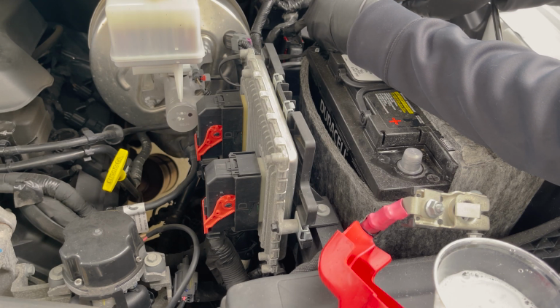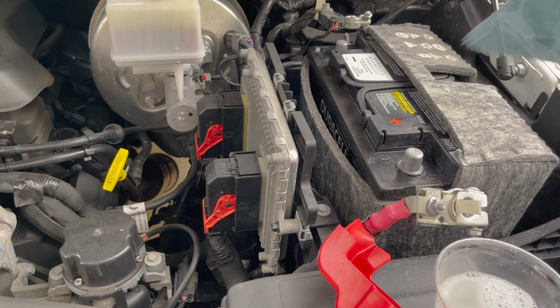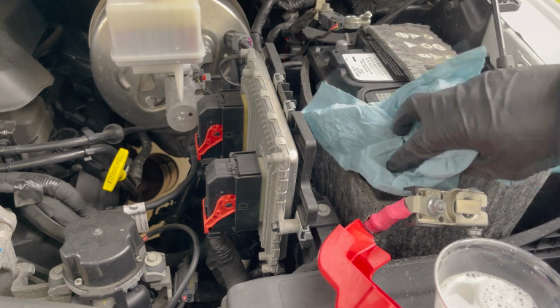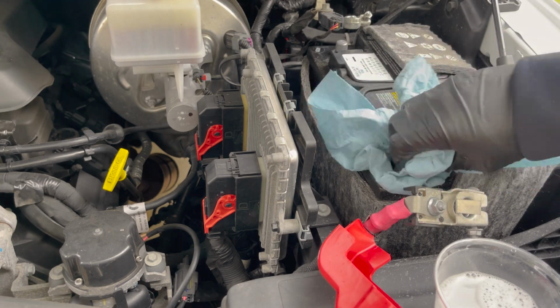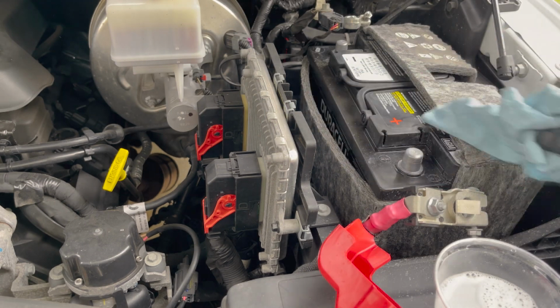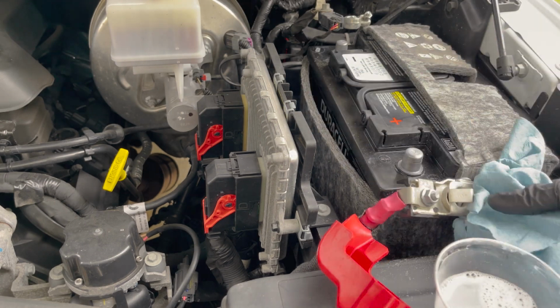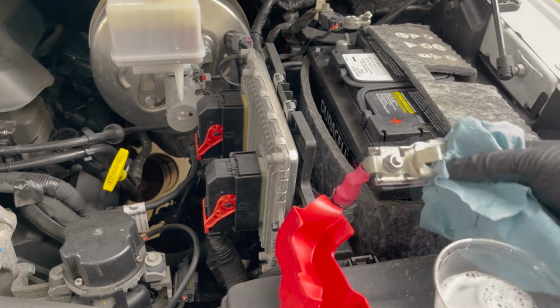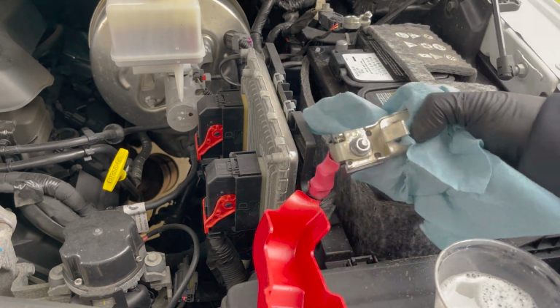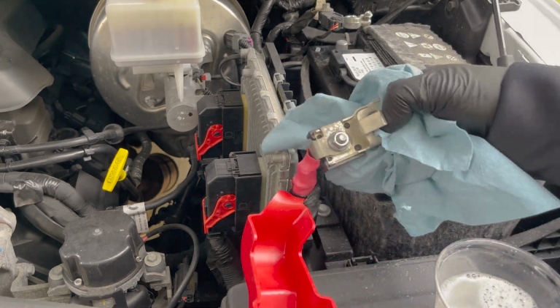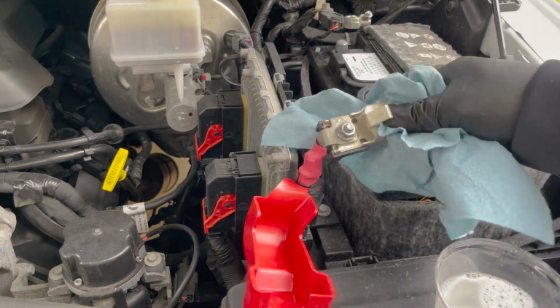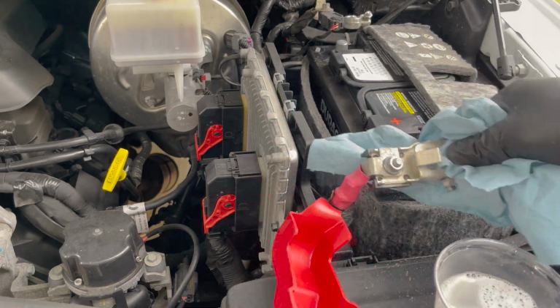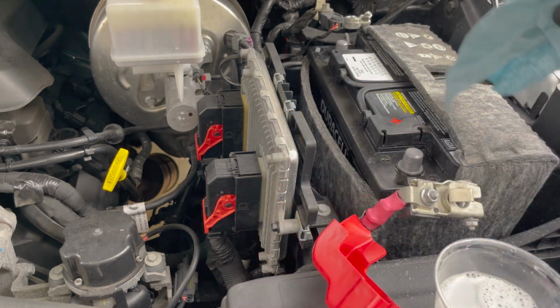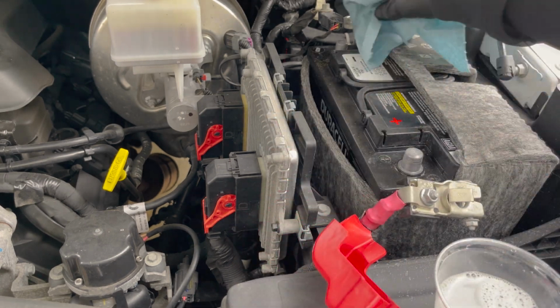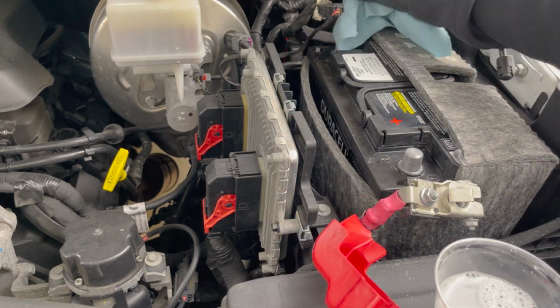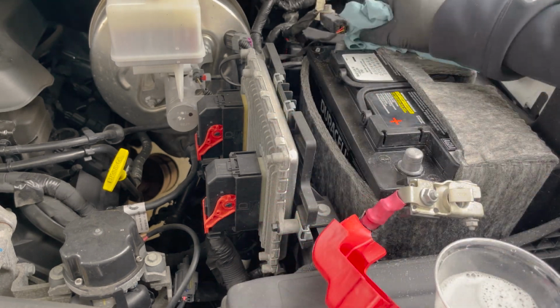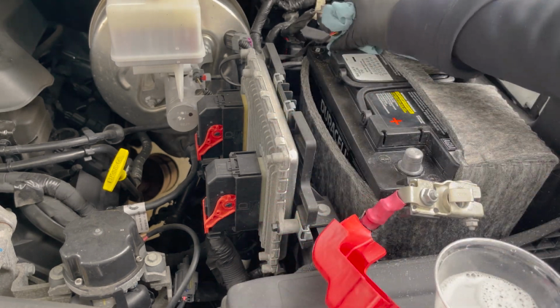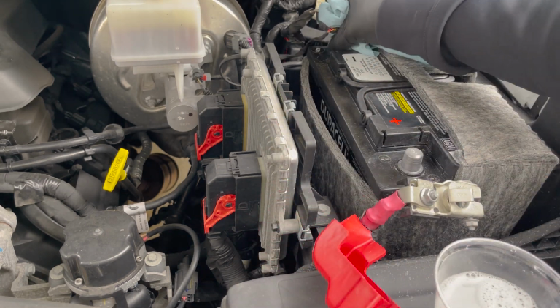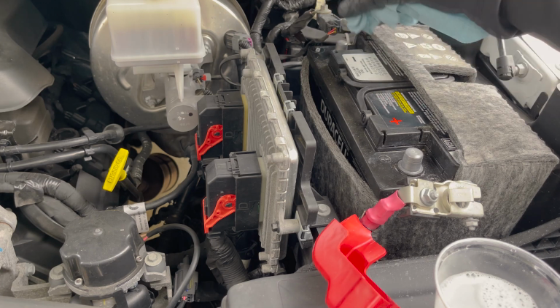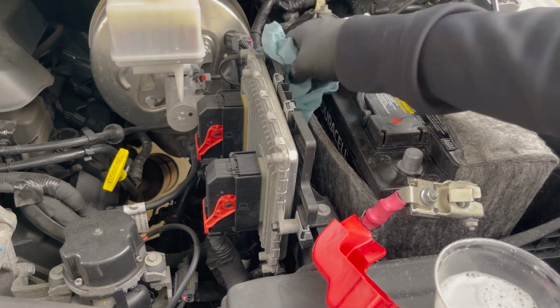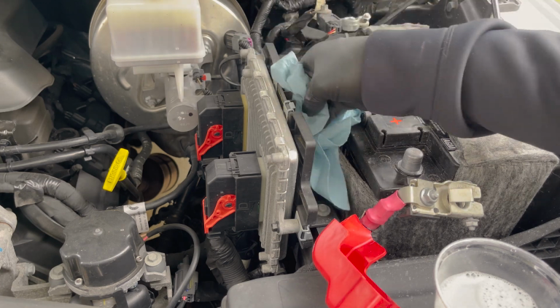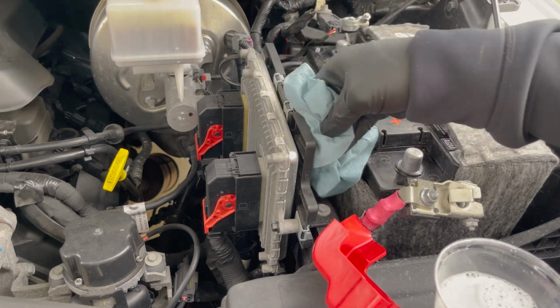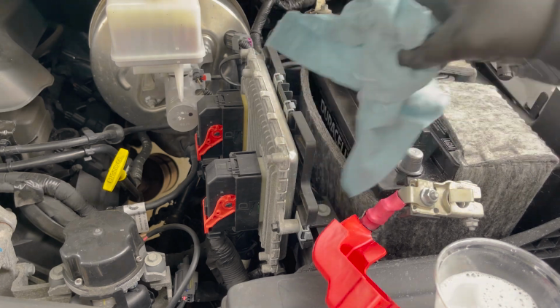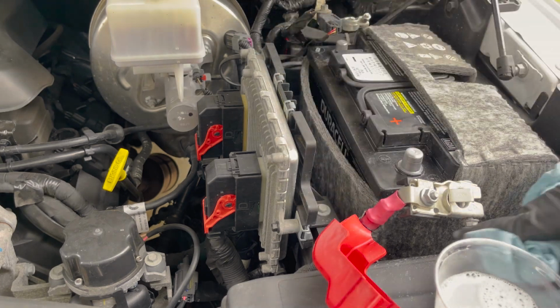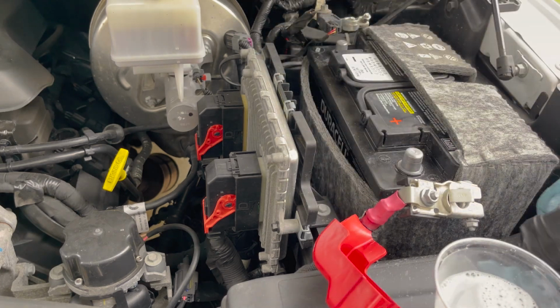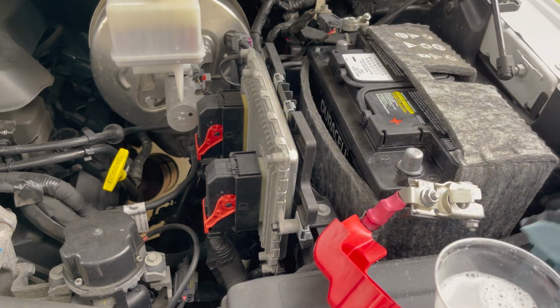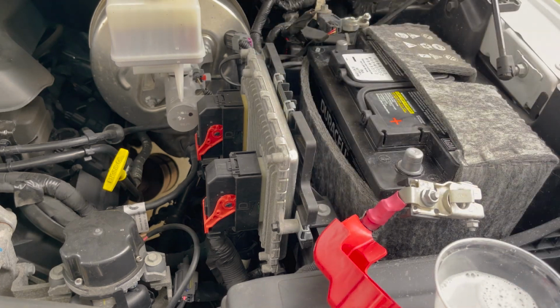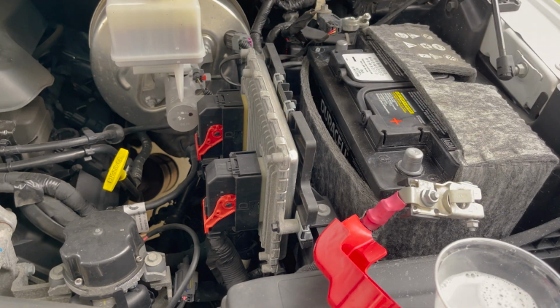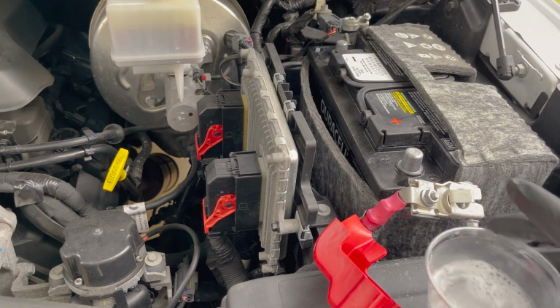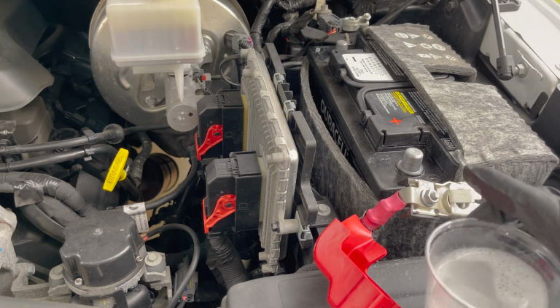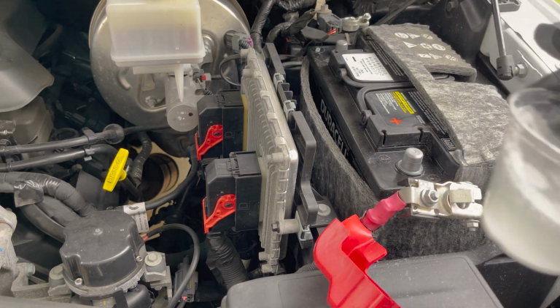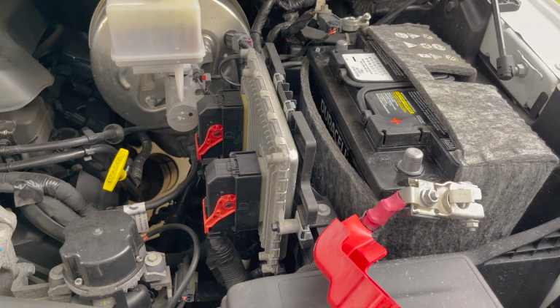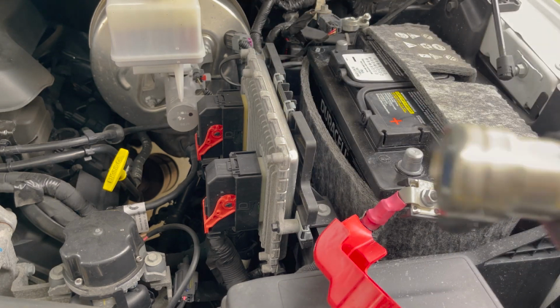Next, we're going to wipe everything down, make sure all of this baking soda and water mixture is off everything.